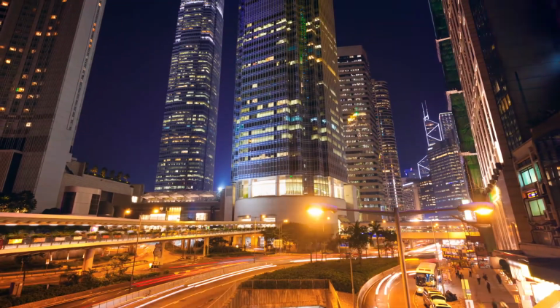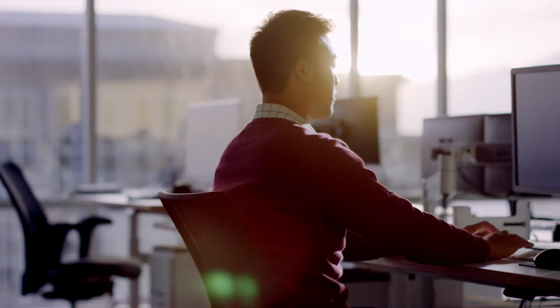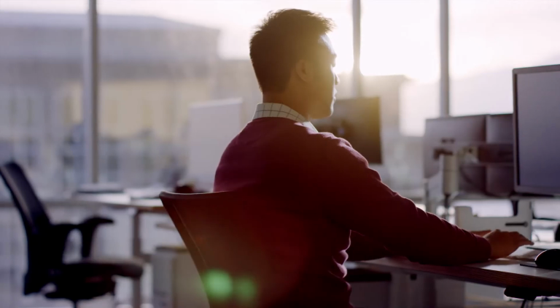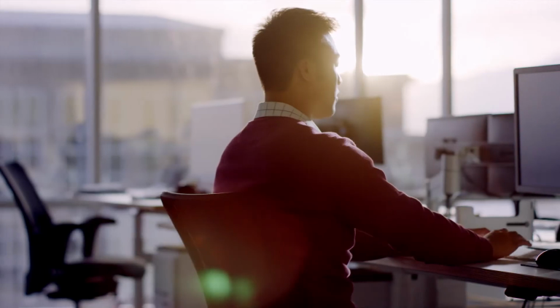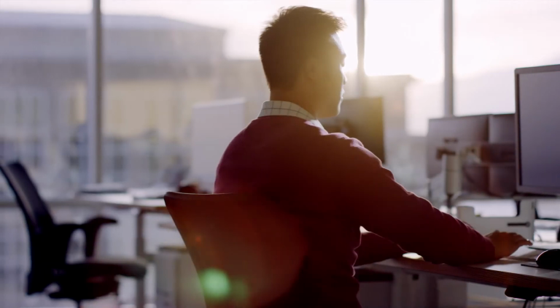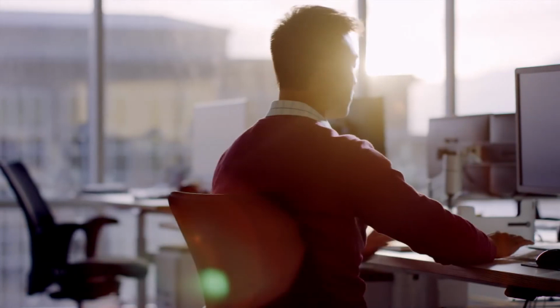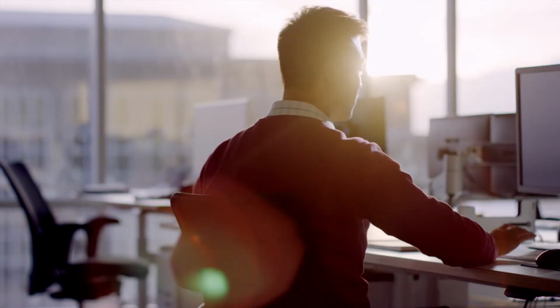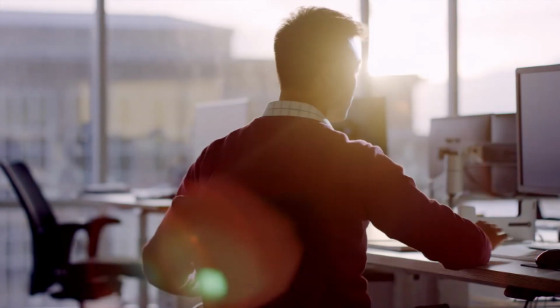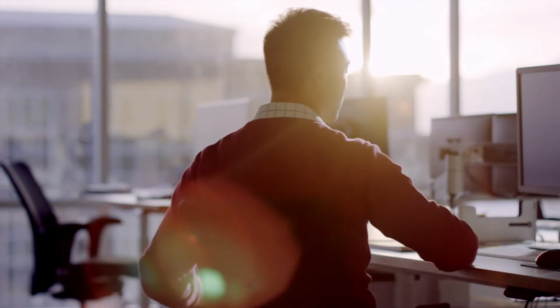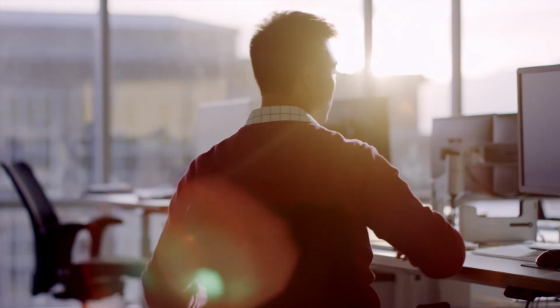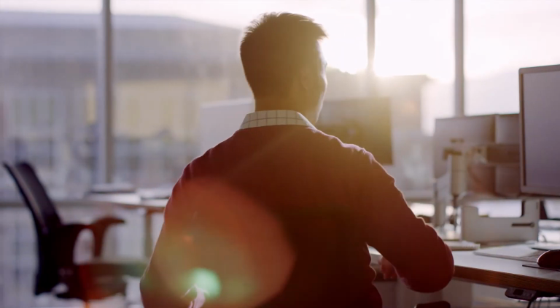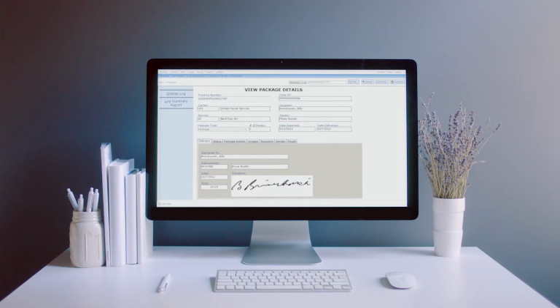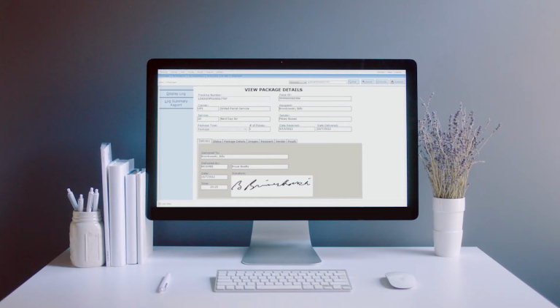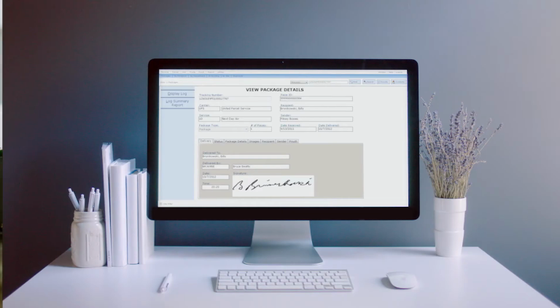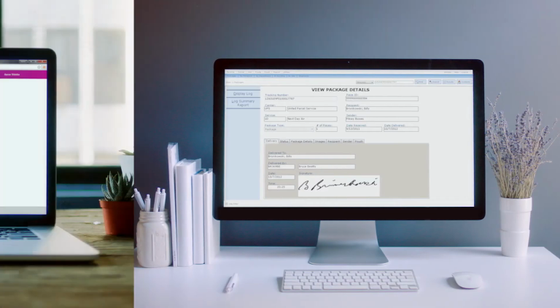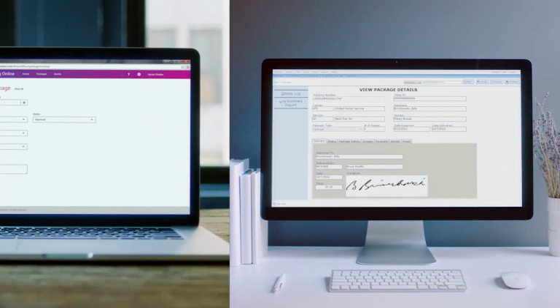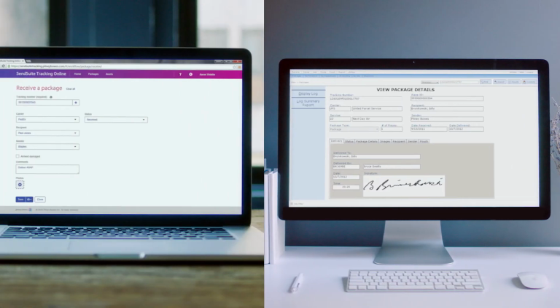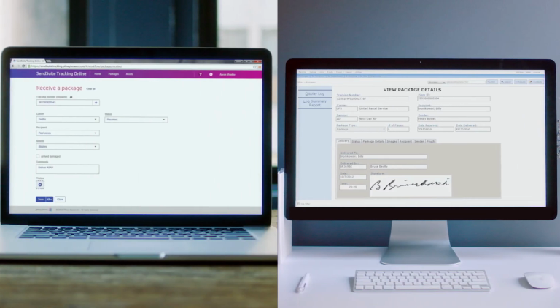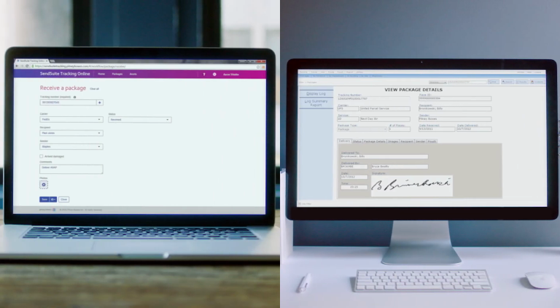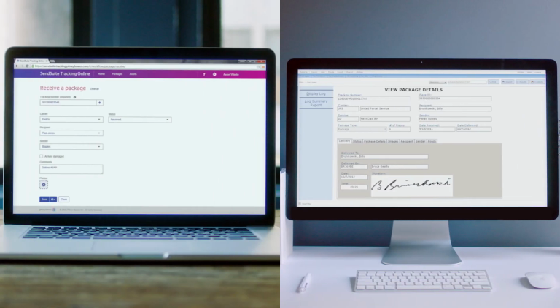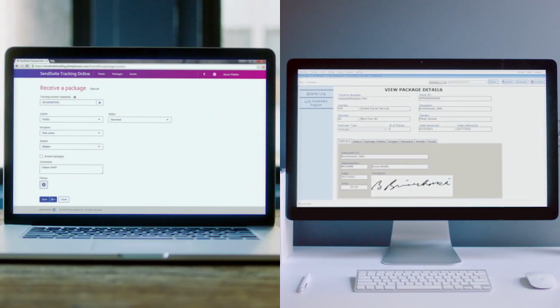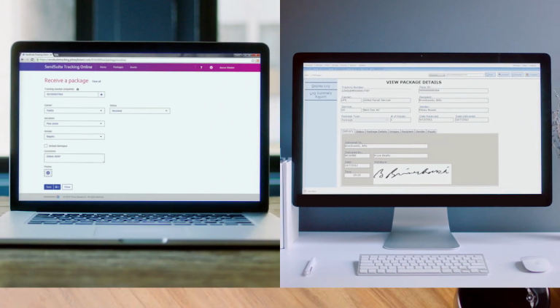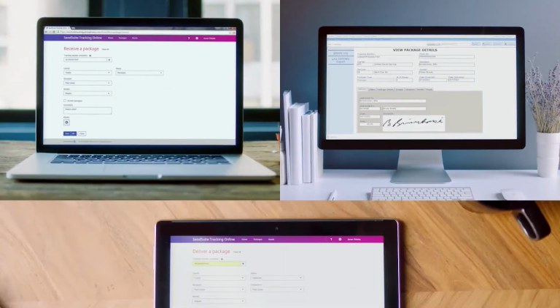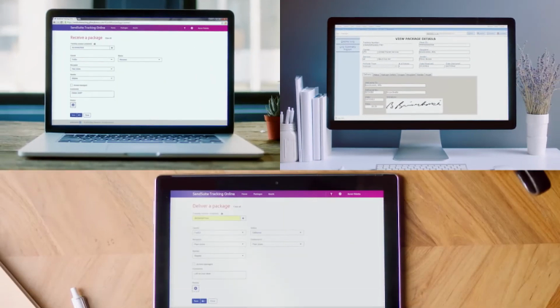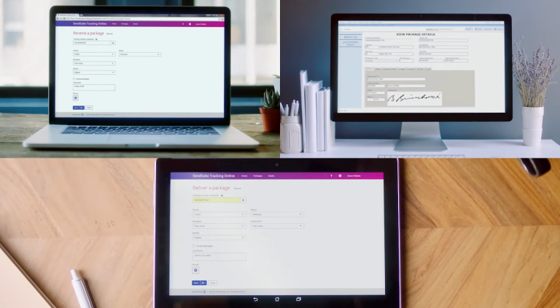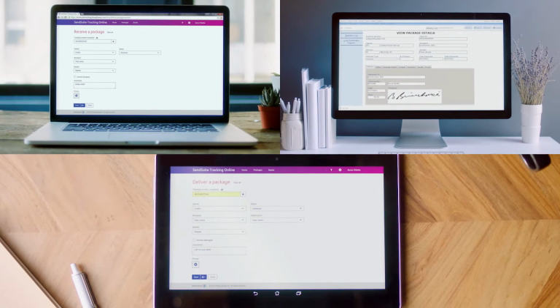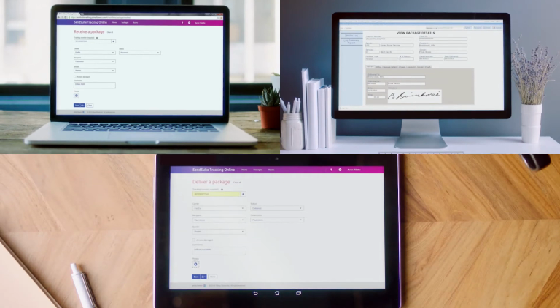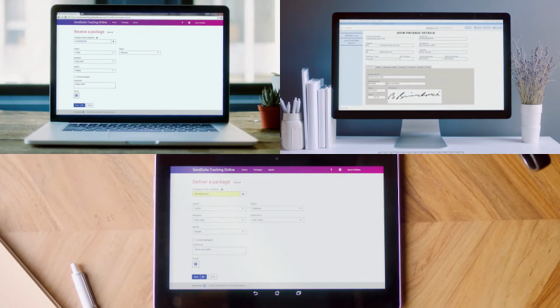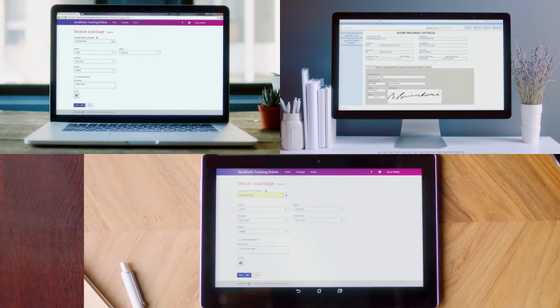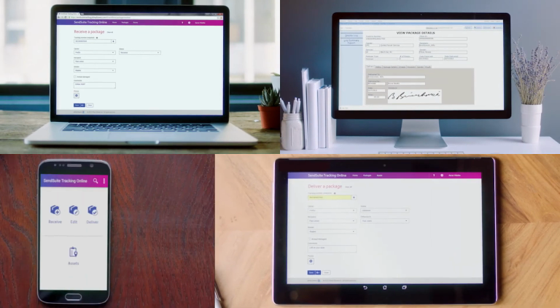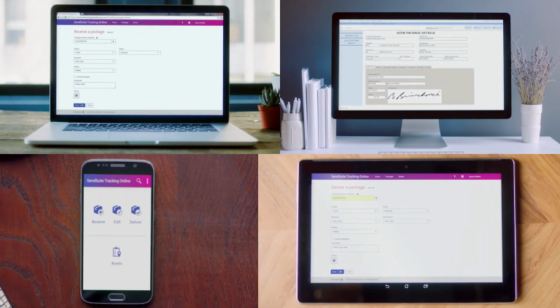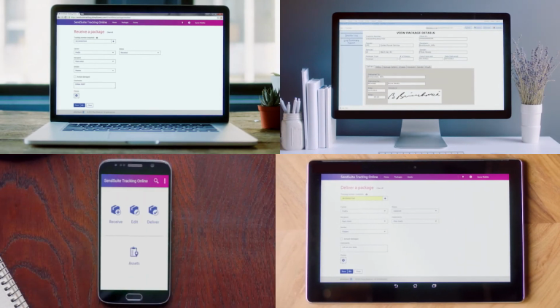Simplify your inbound package management with SendSuite Tracking Solutions from Pitney Bowes.